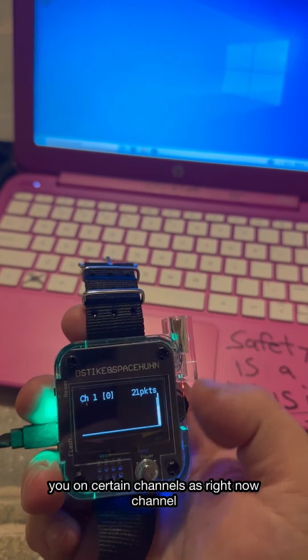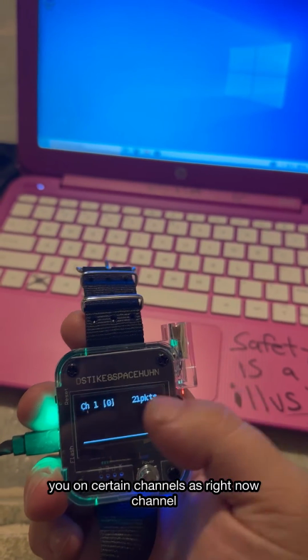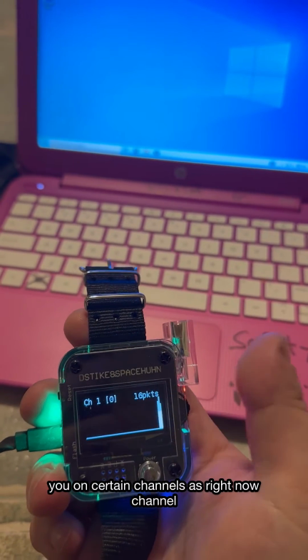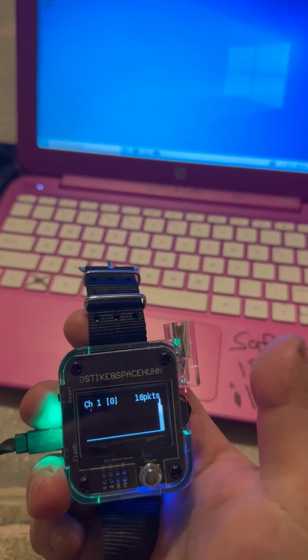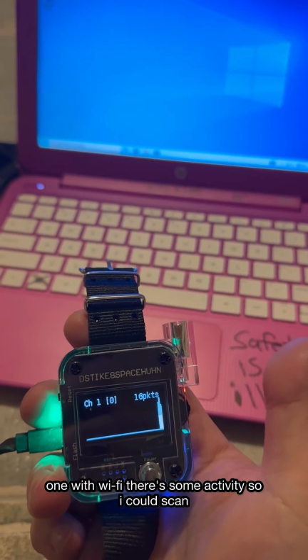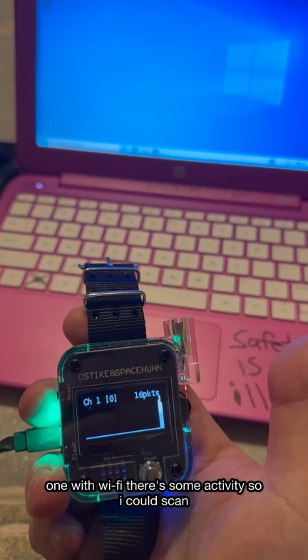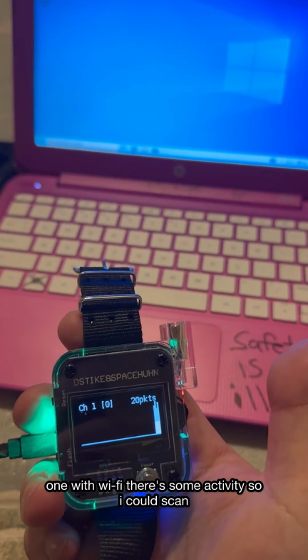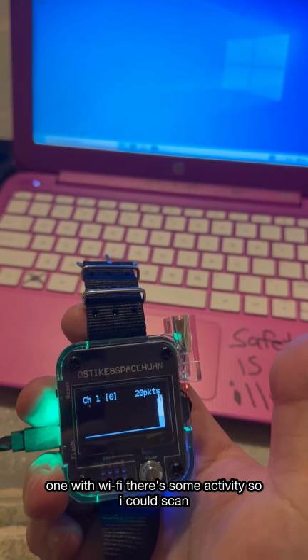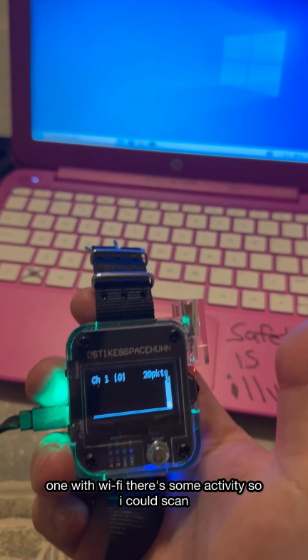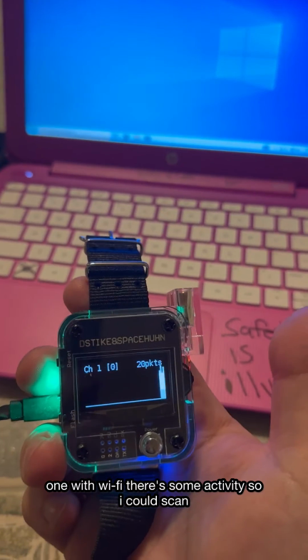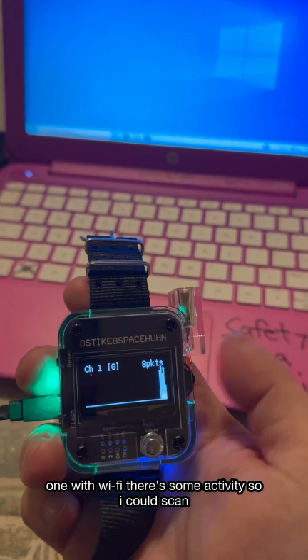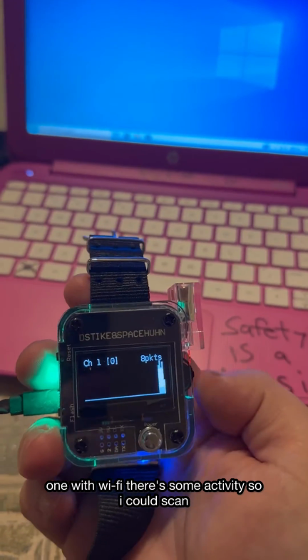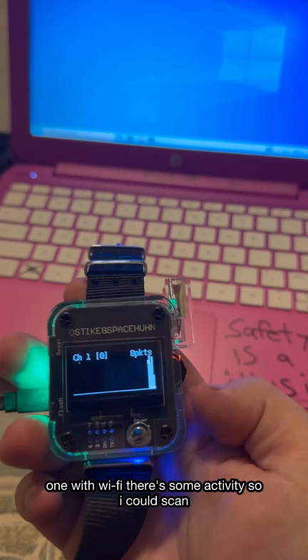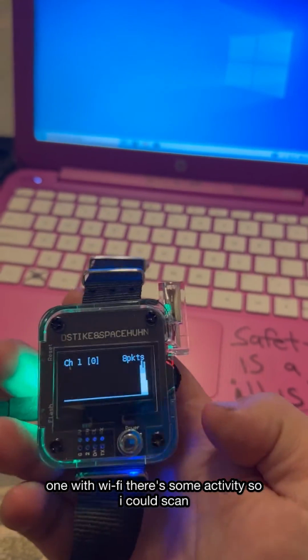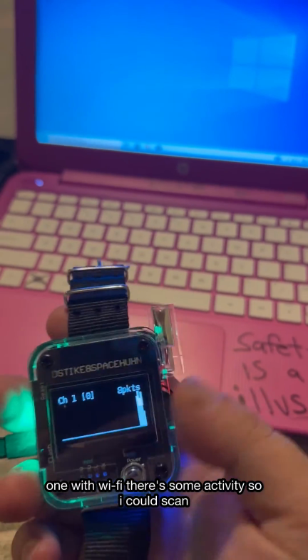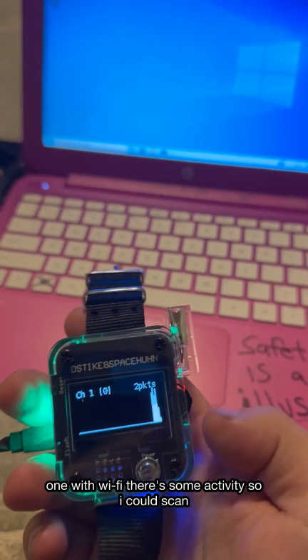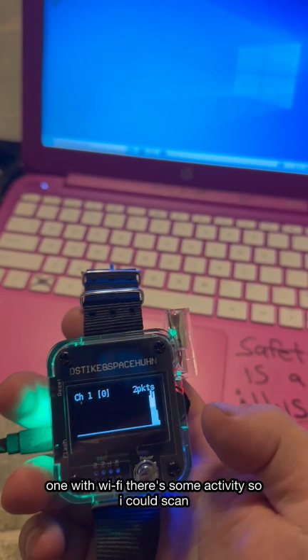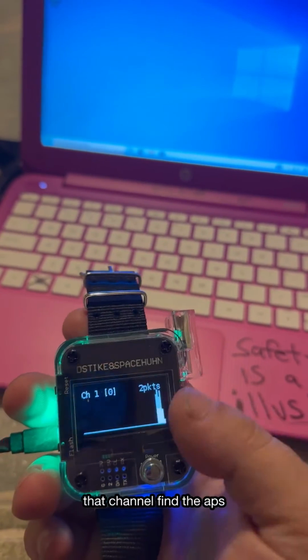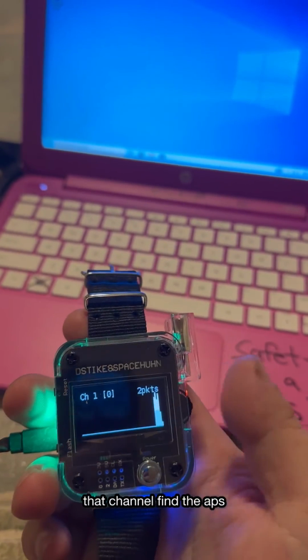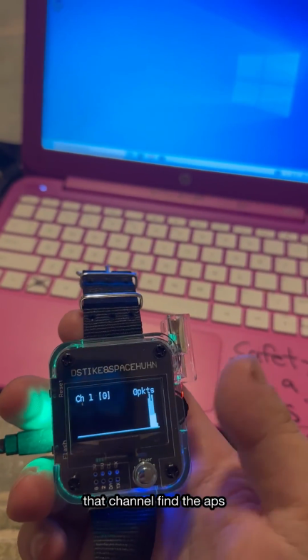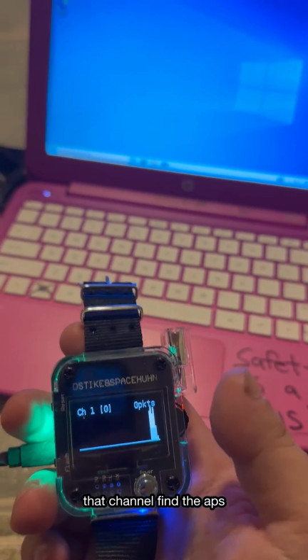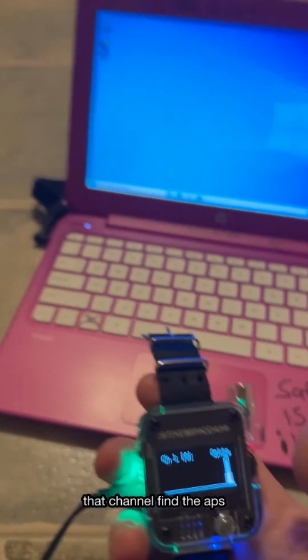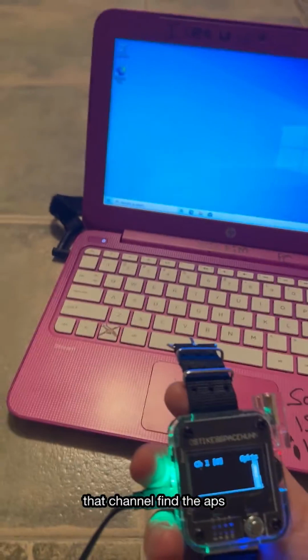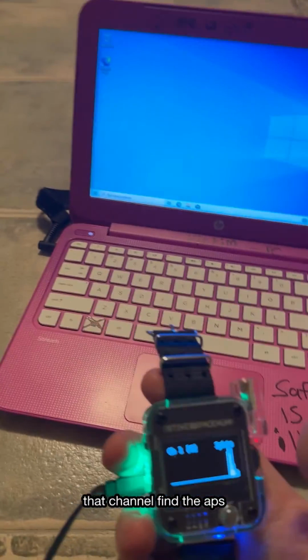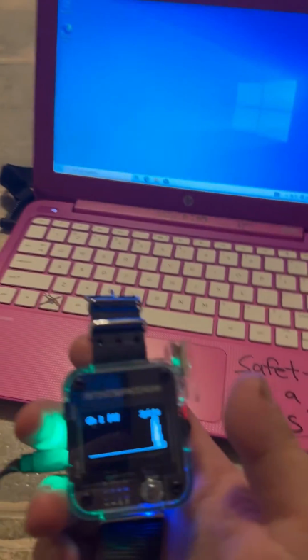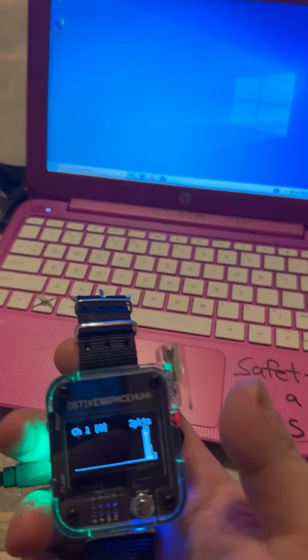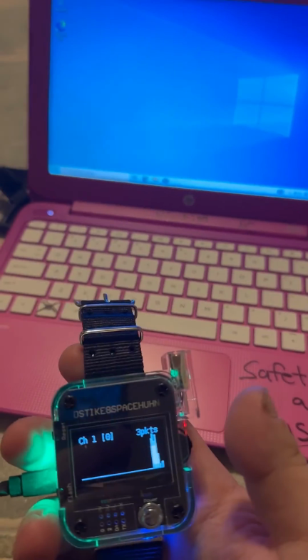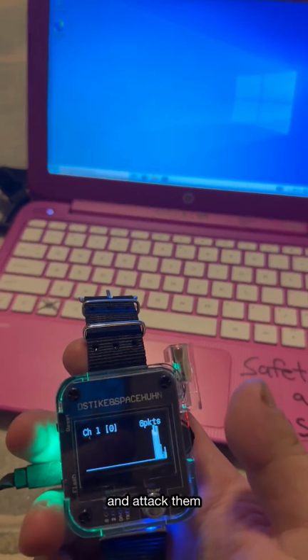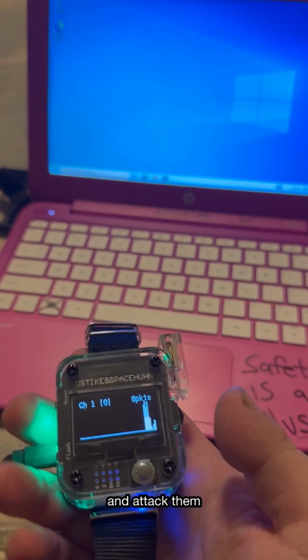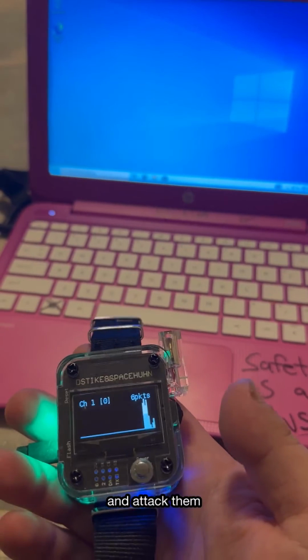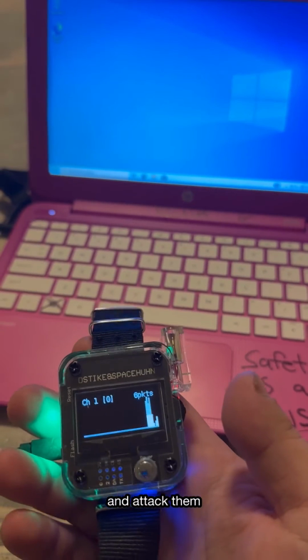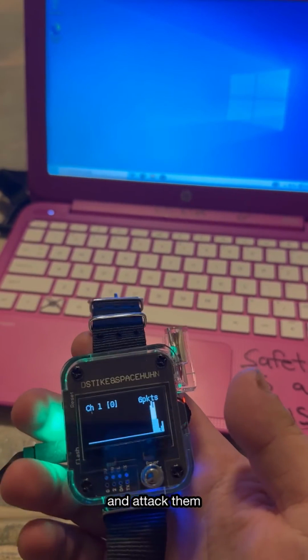You can see how much data is being transferred around you on certain channels. As of right now, channel one with Wi-Fi, there's some activity. So I could scan that channel, find the APs, and then attack them.